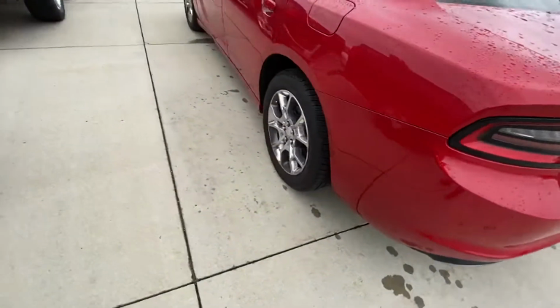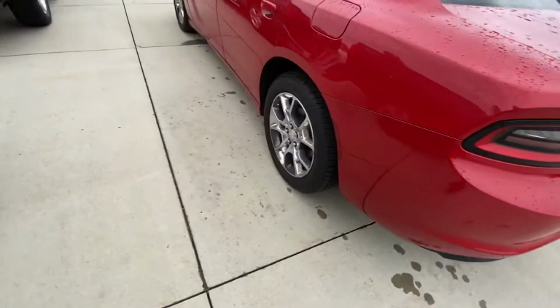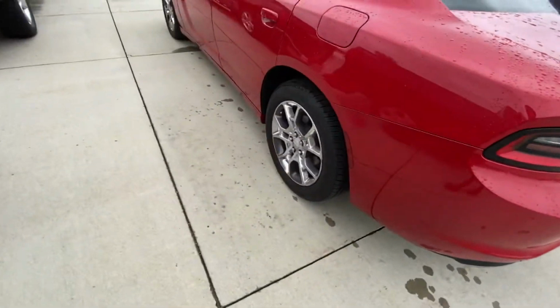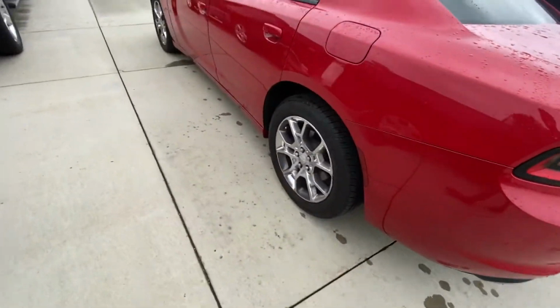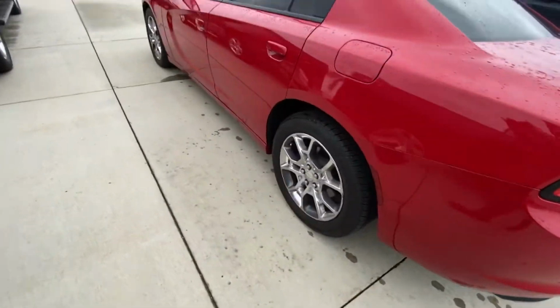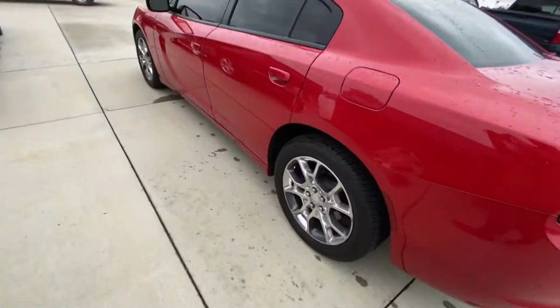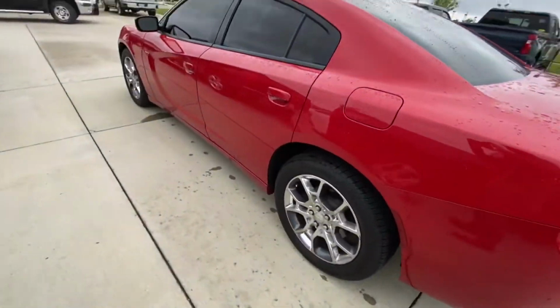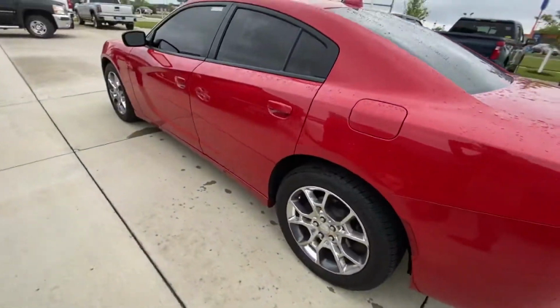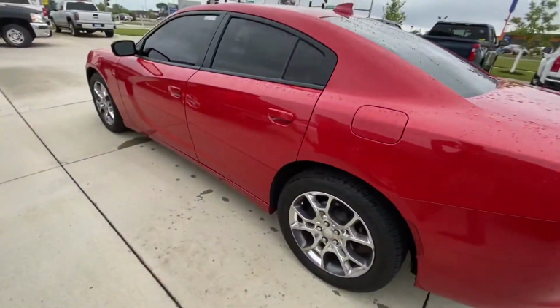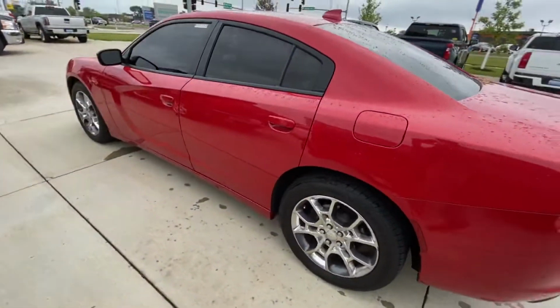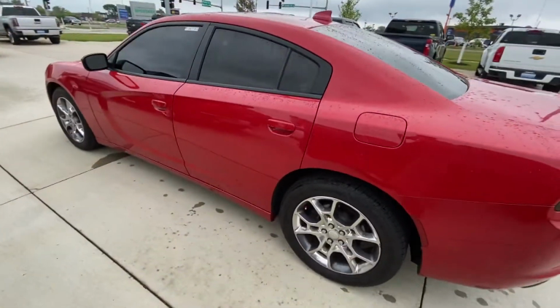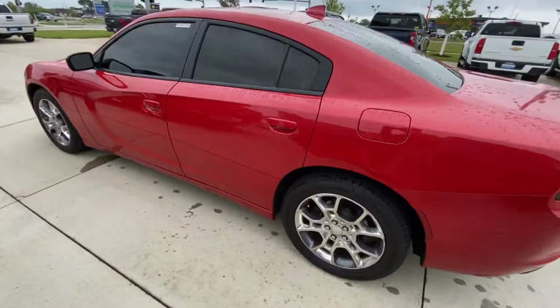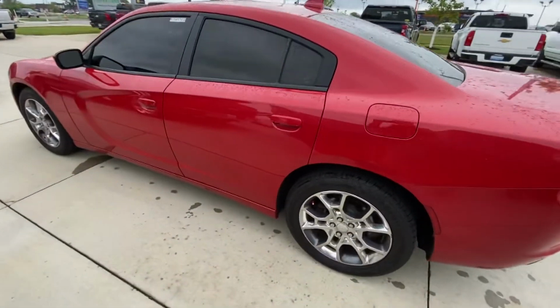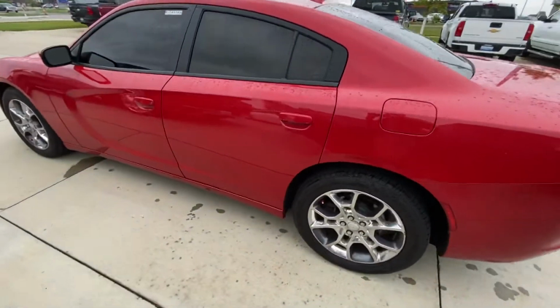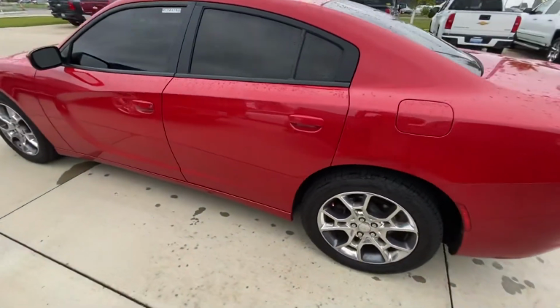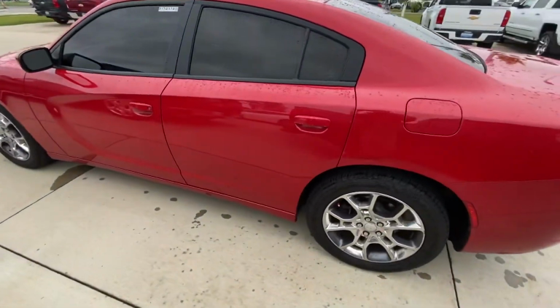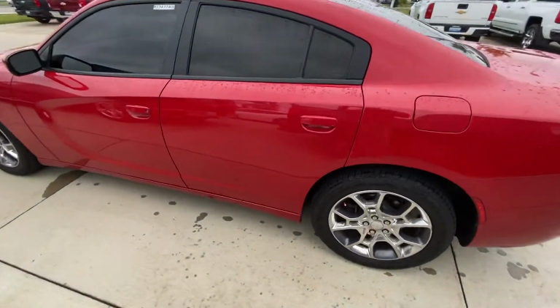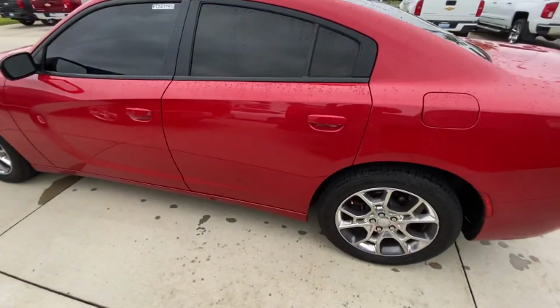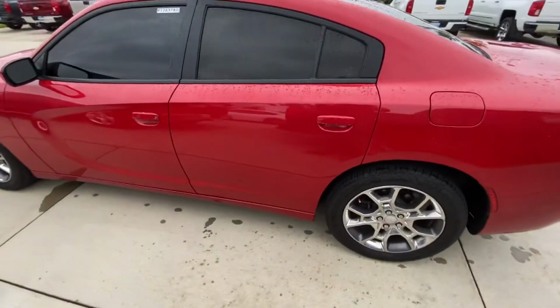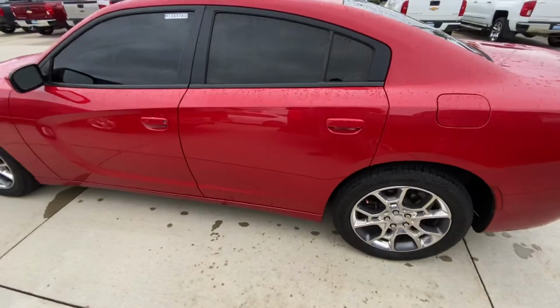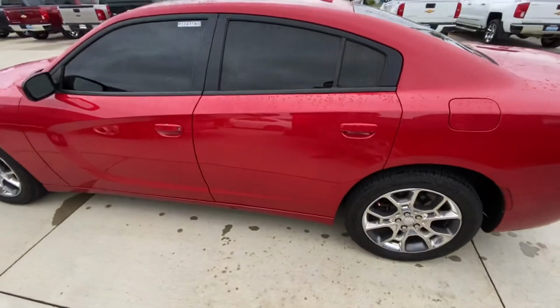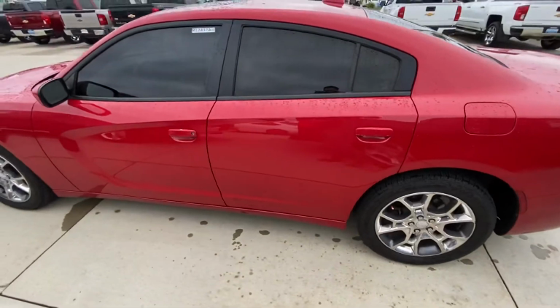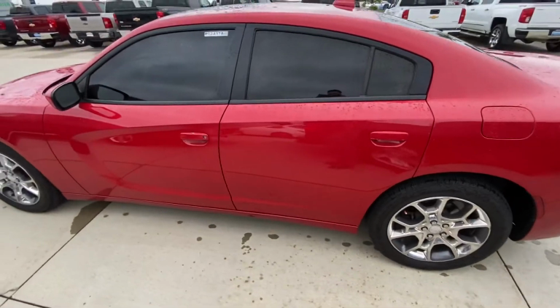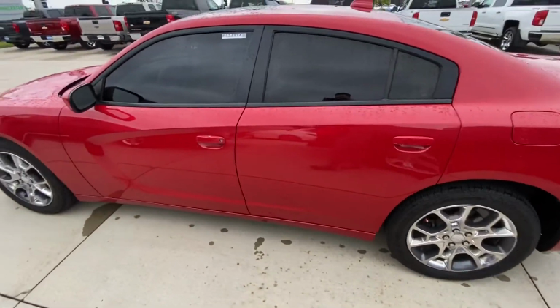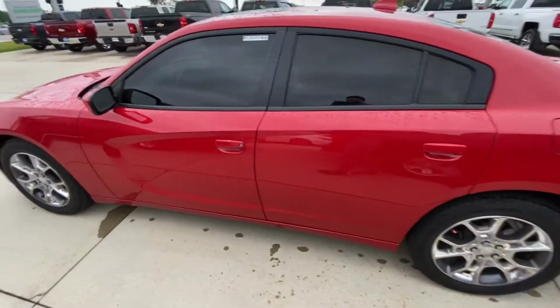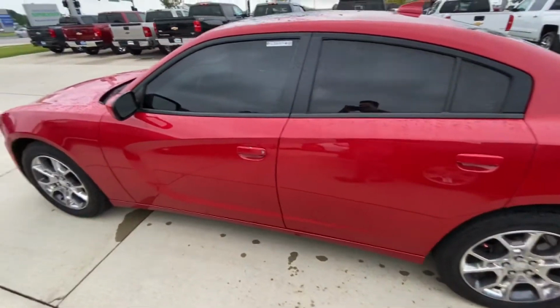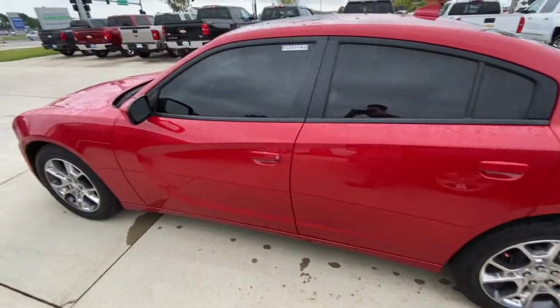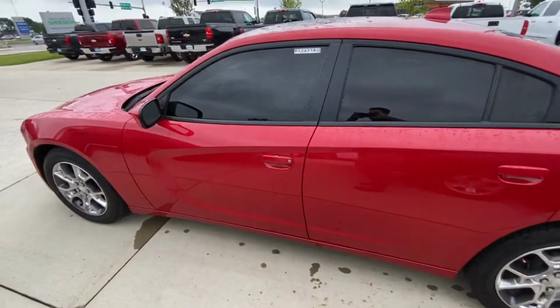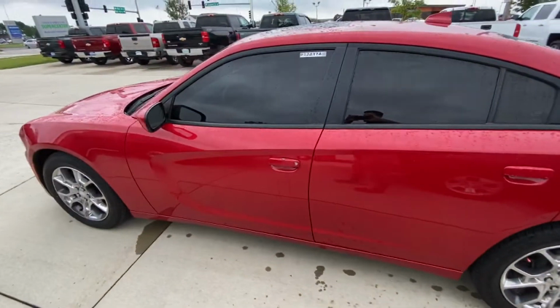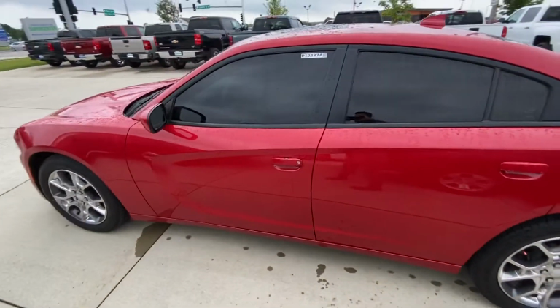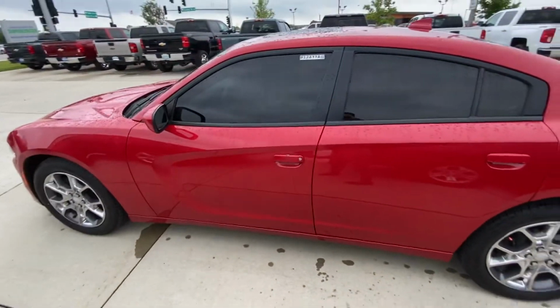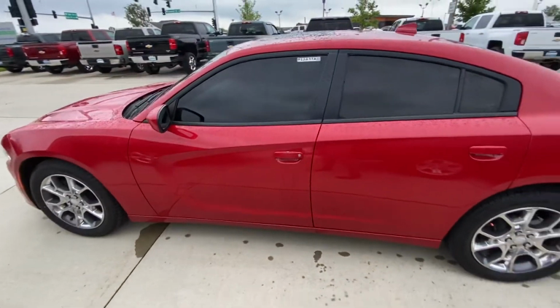So hopefully this gives you a better look at our SXT. Thanks, Ashley.